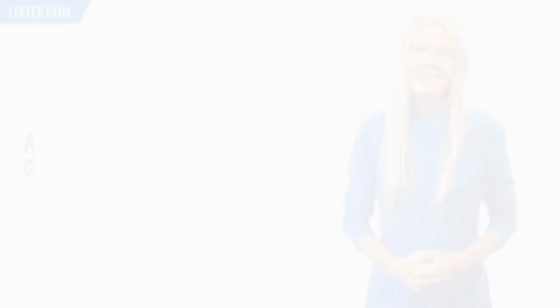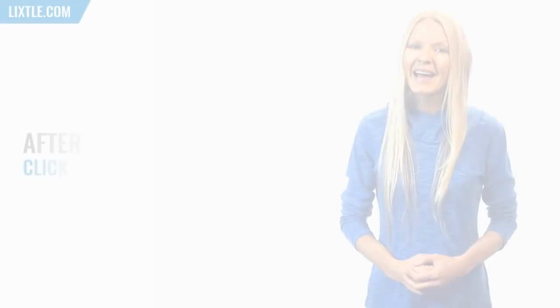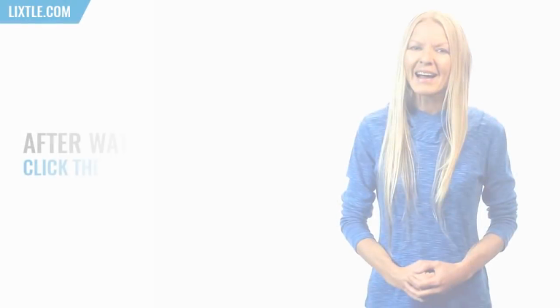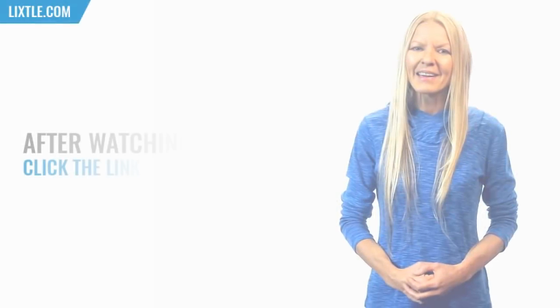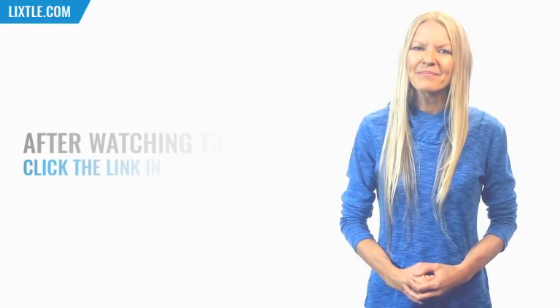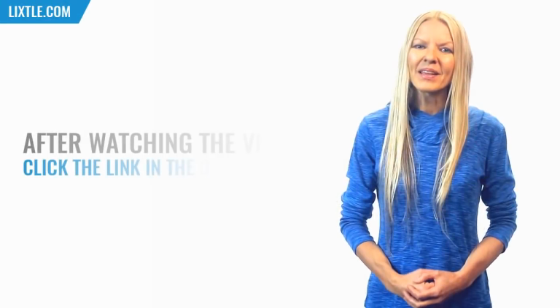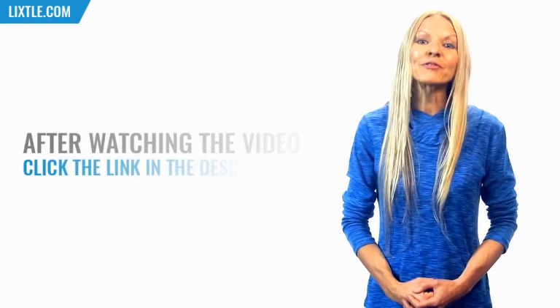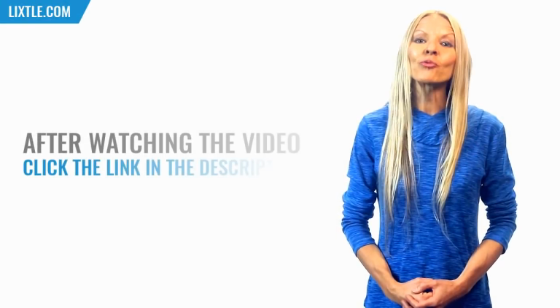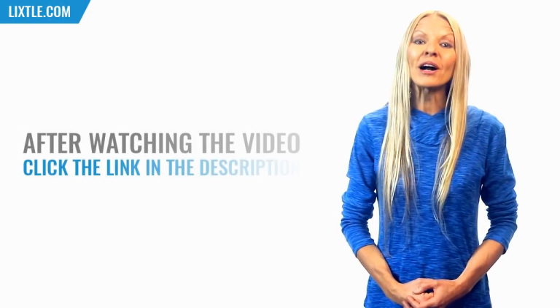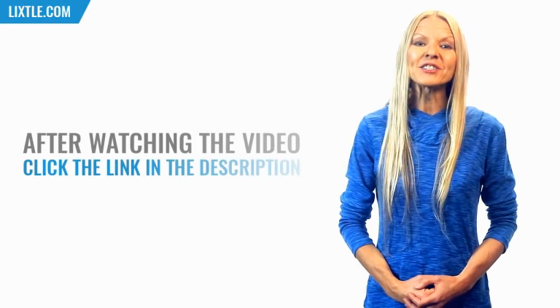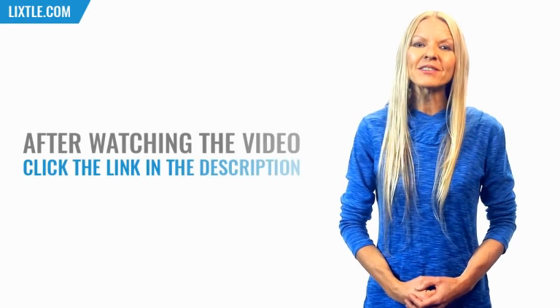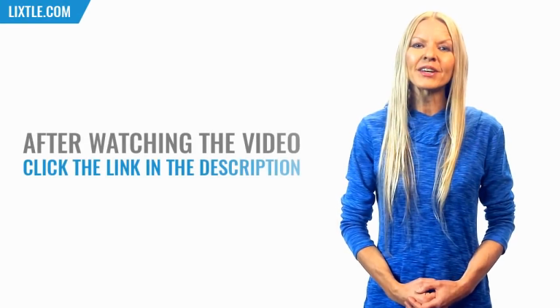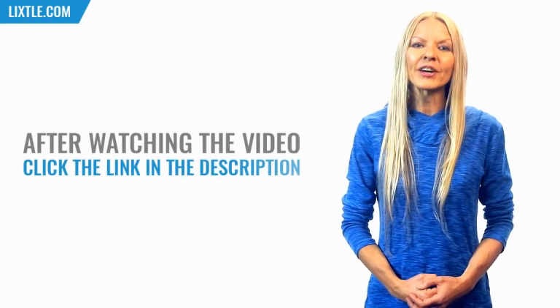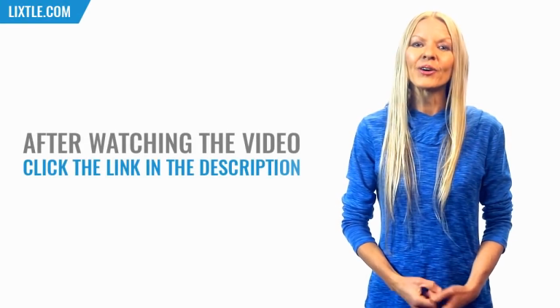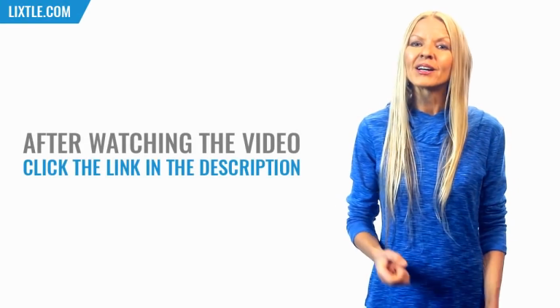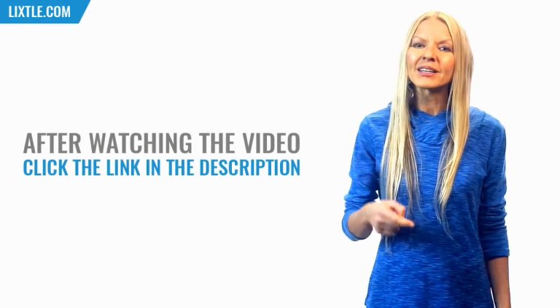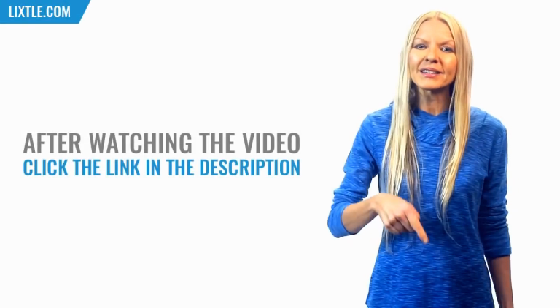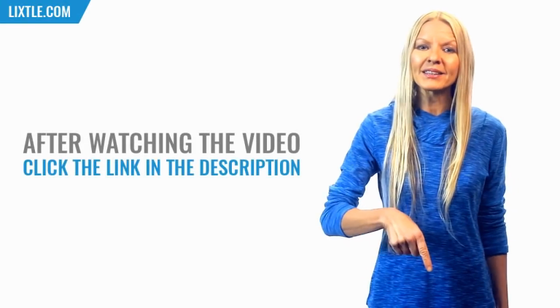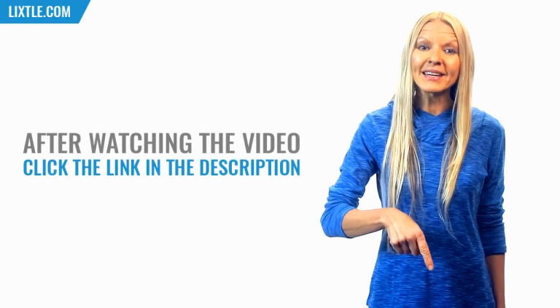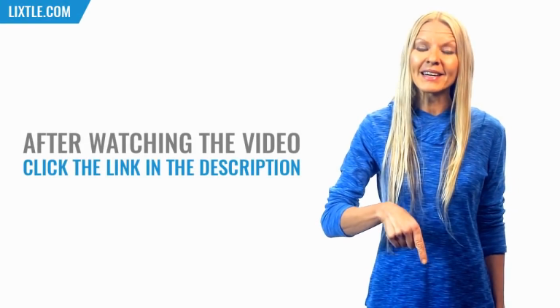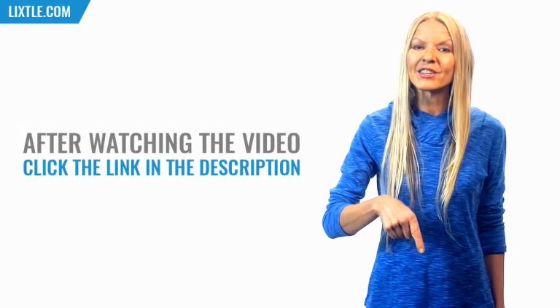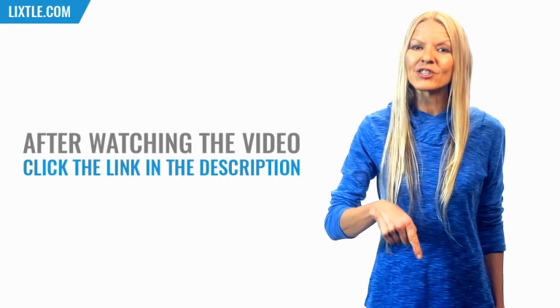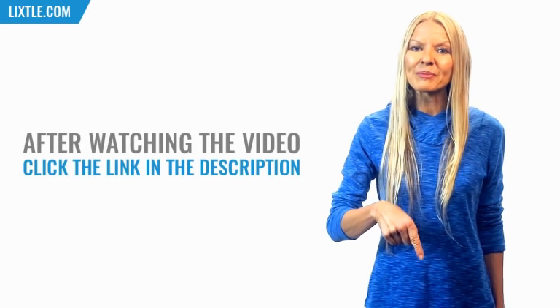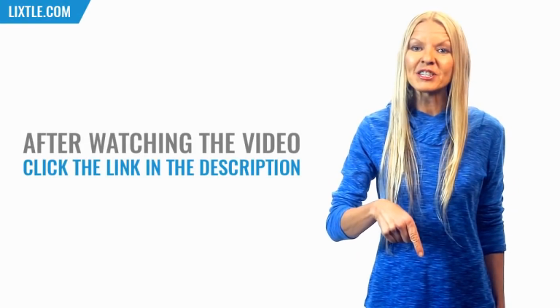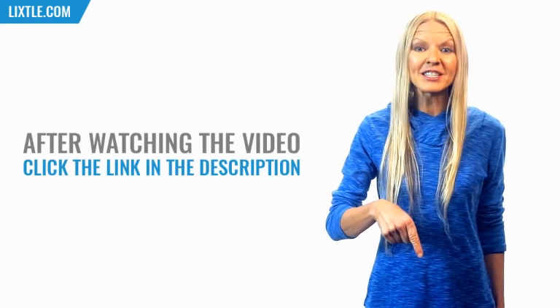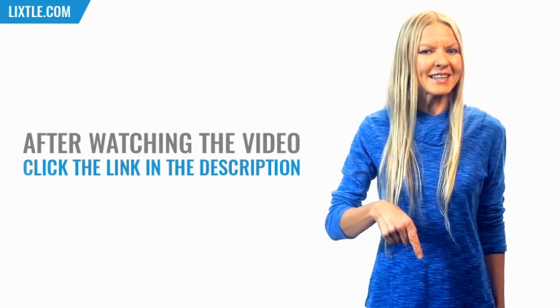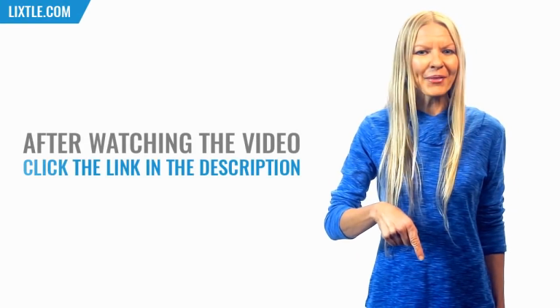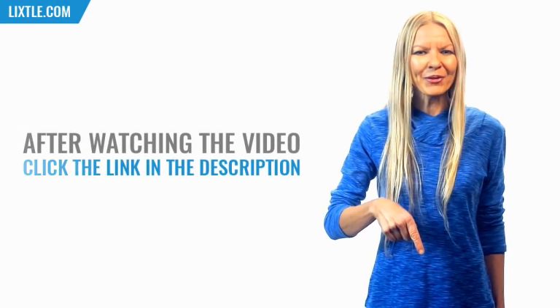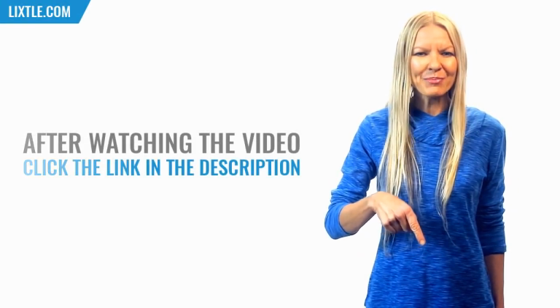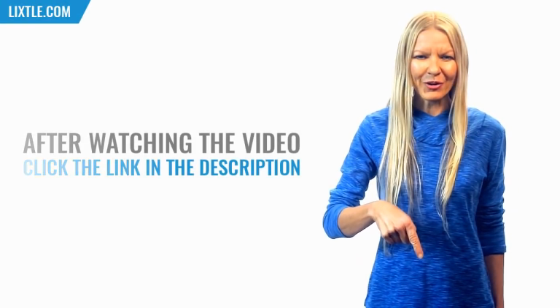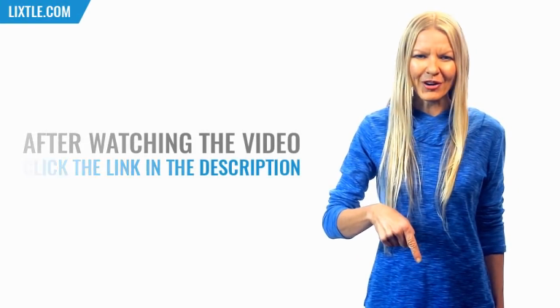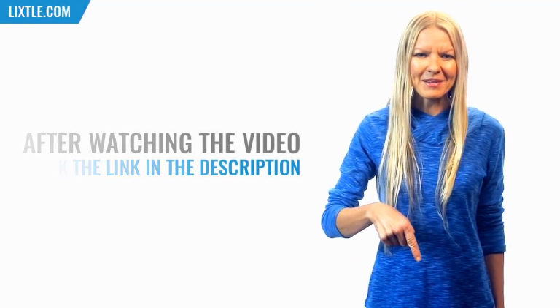Hi, after watching the video click the link in the description to download the program.